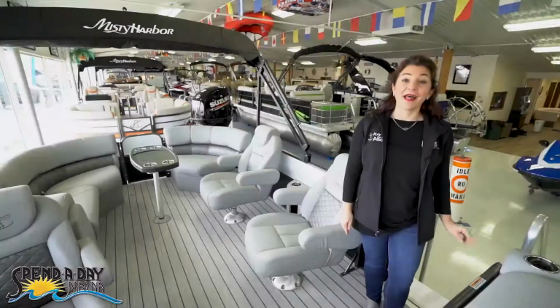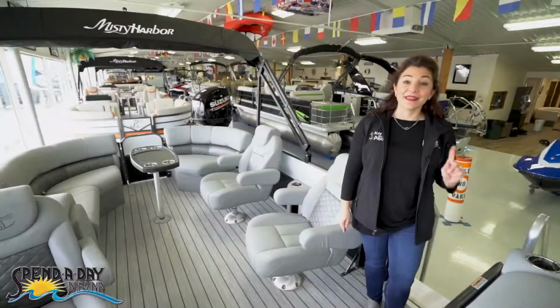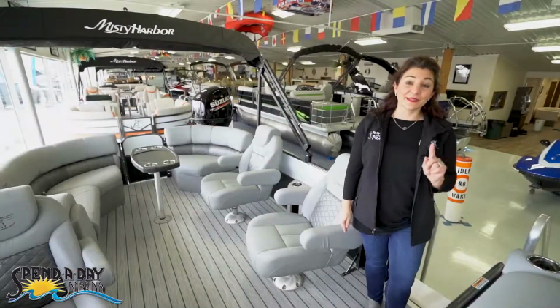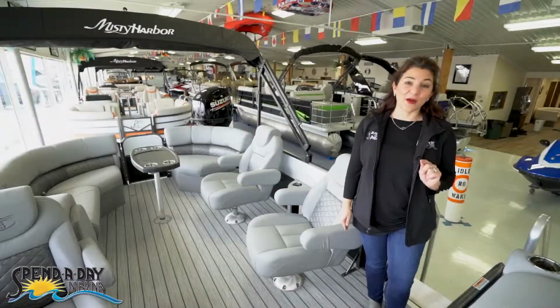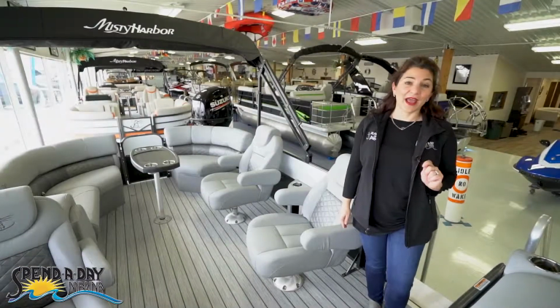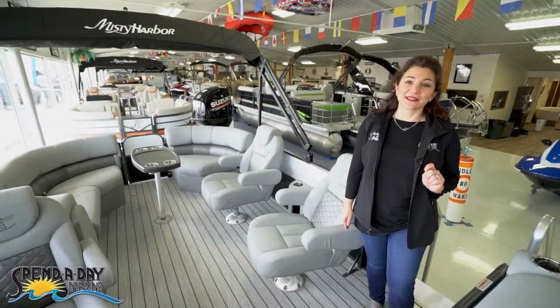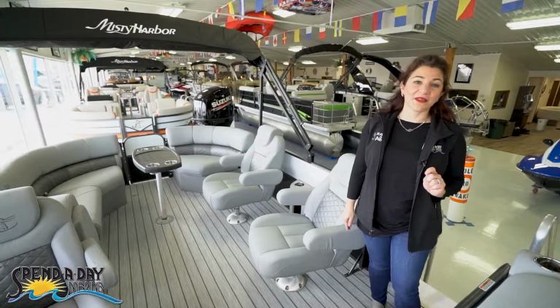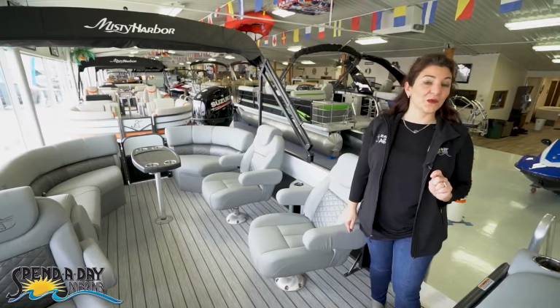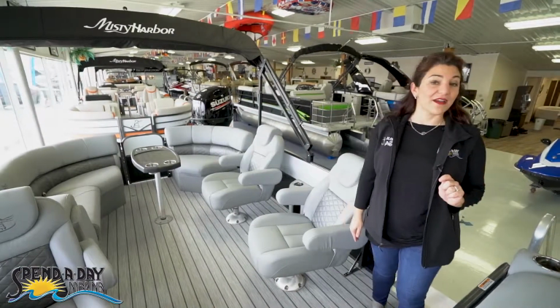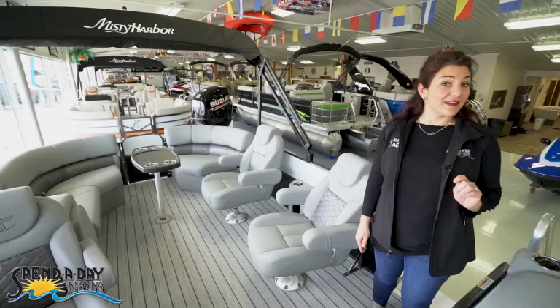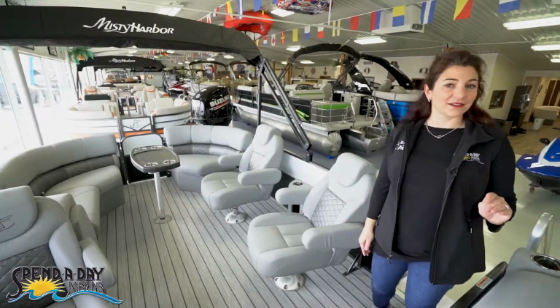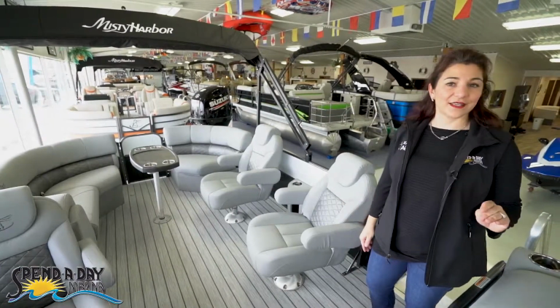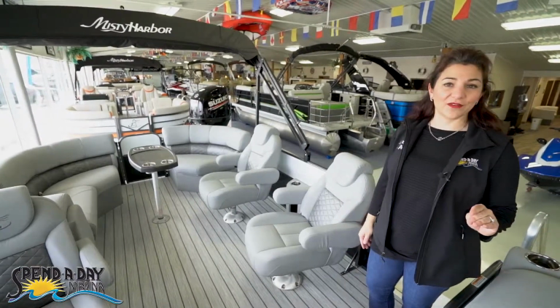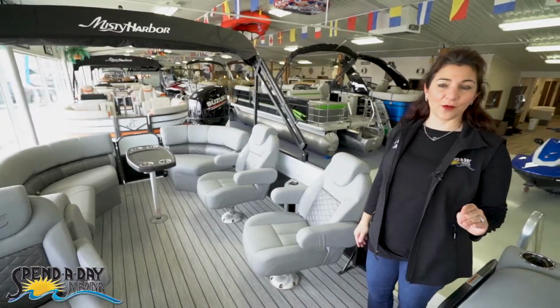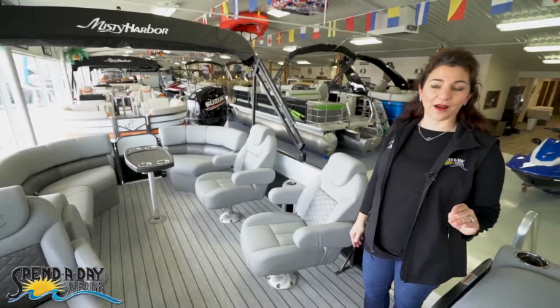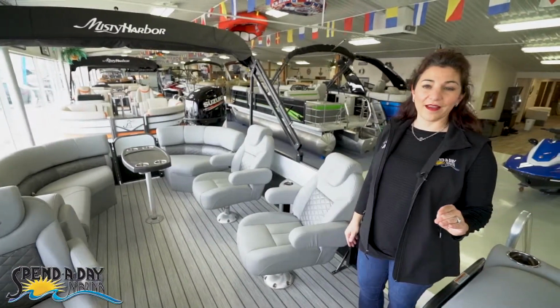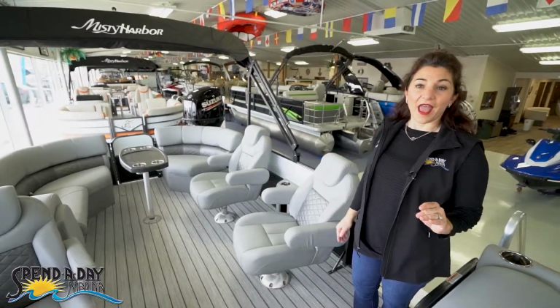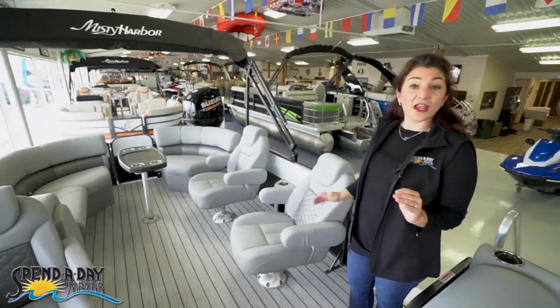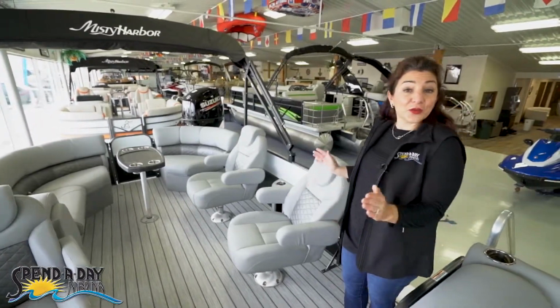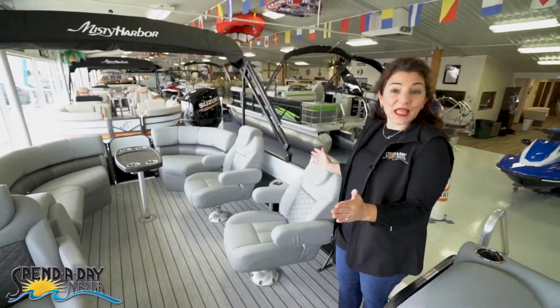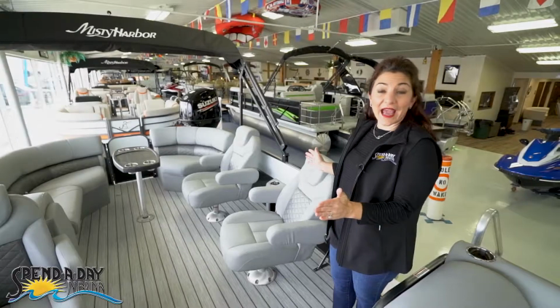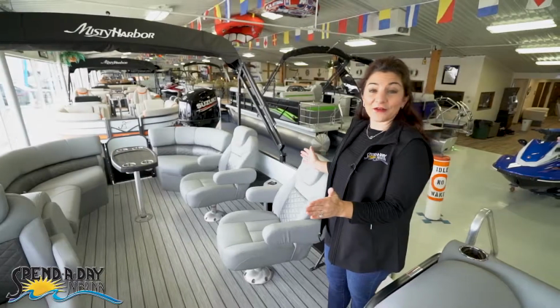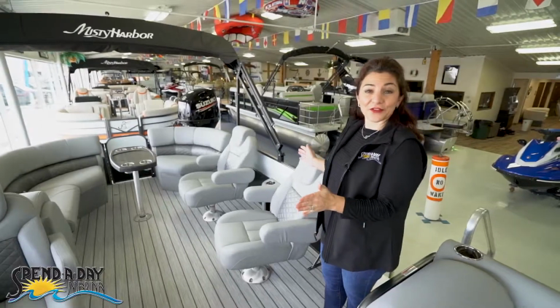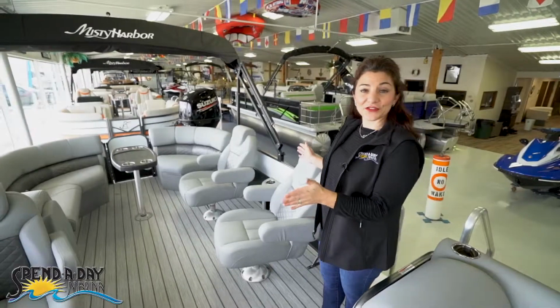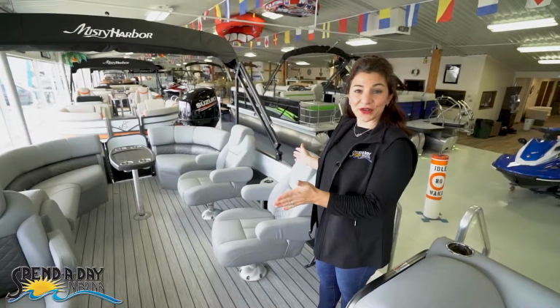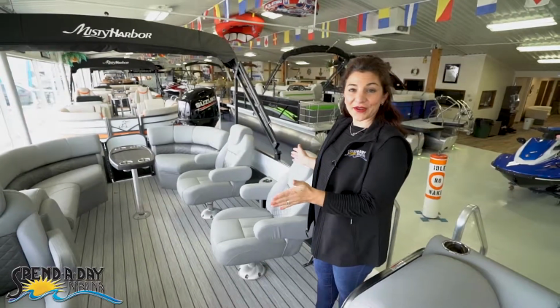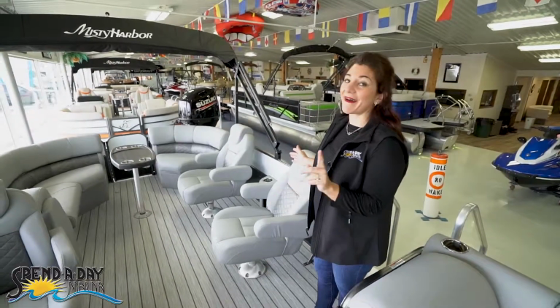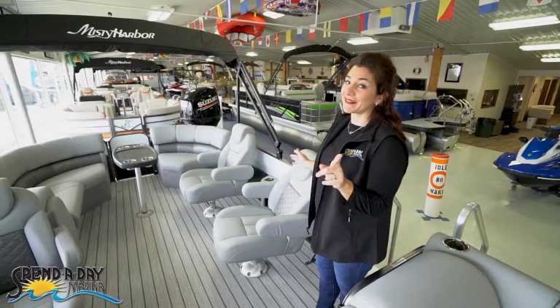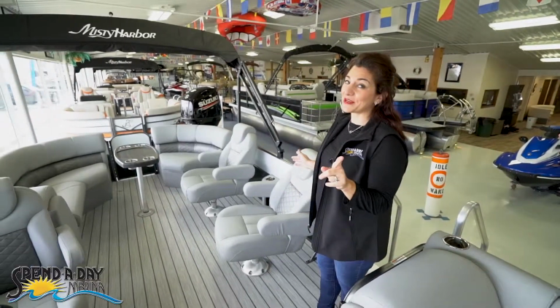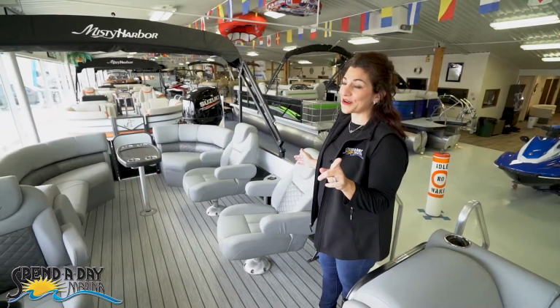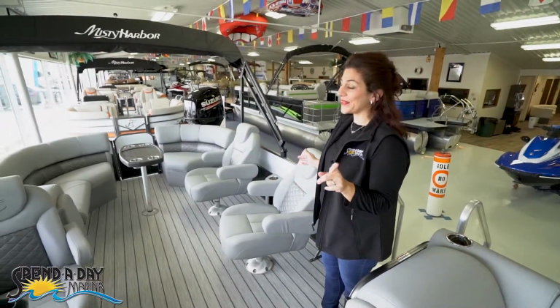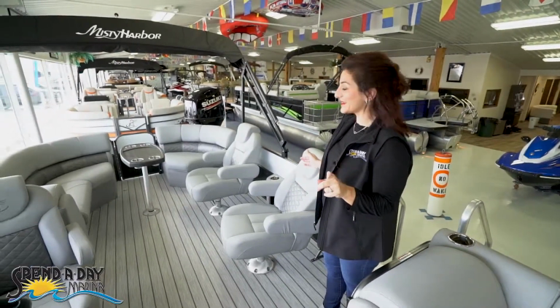This boat has something you may have never seen before: a new layout for the stern area. Let me show you this.